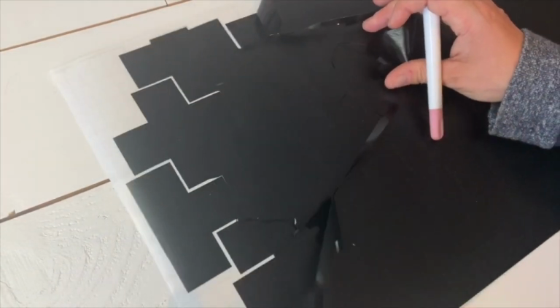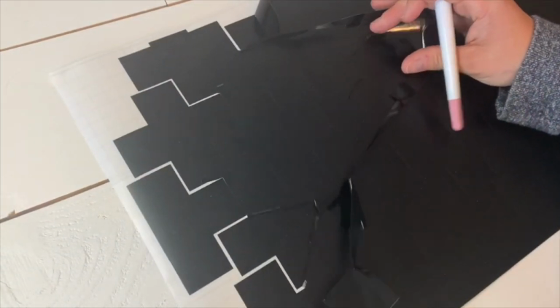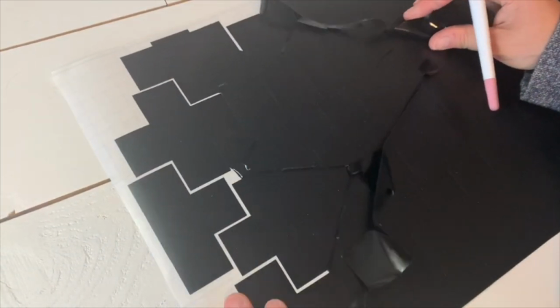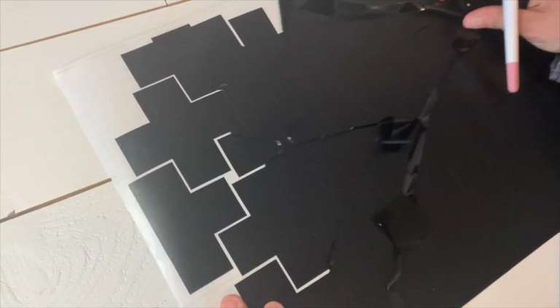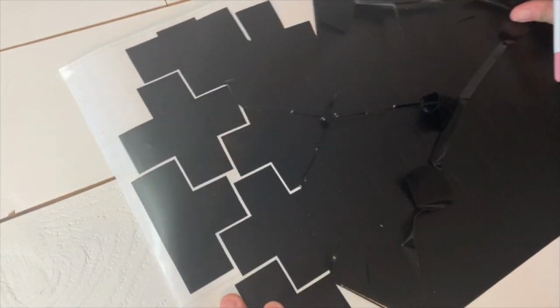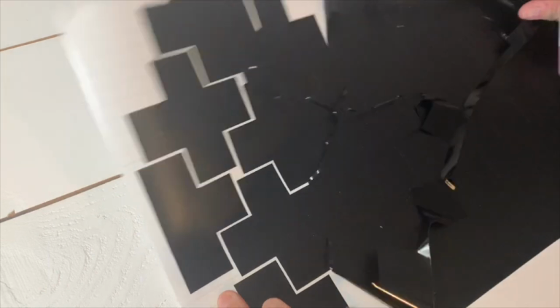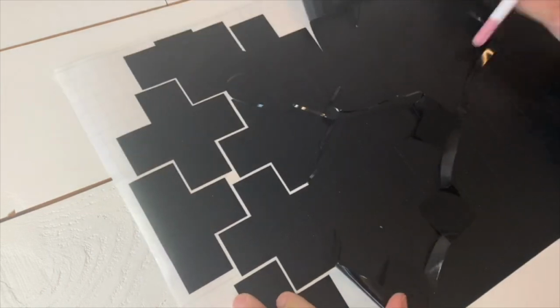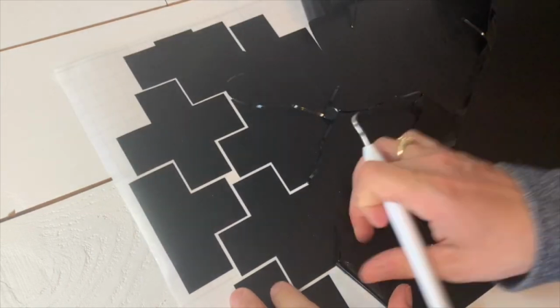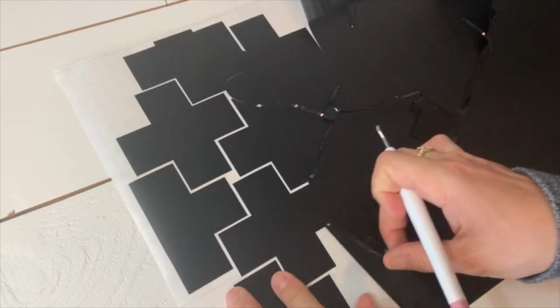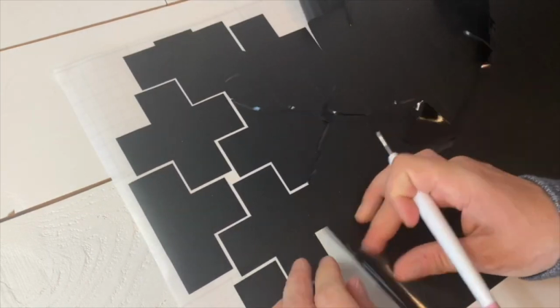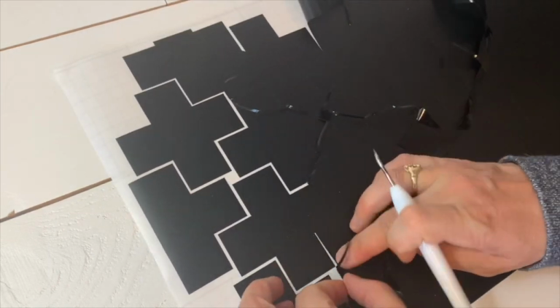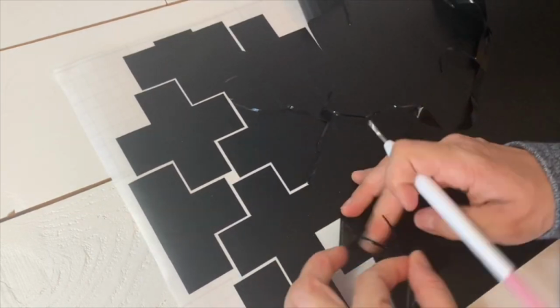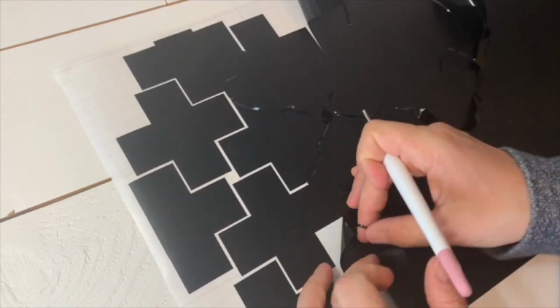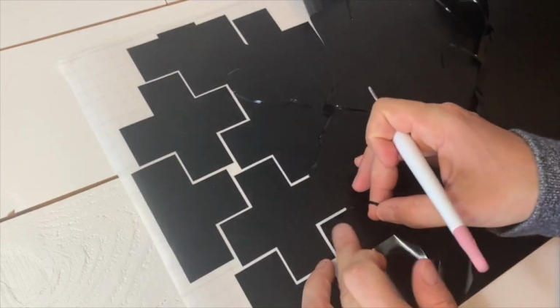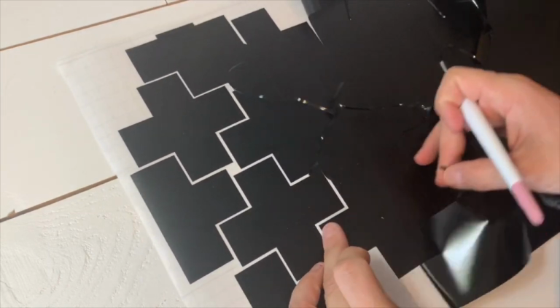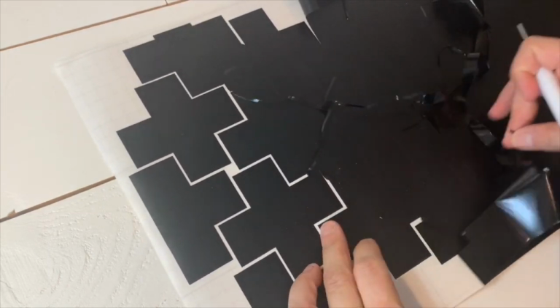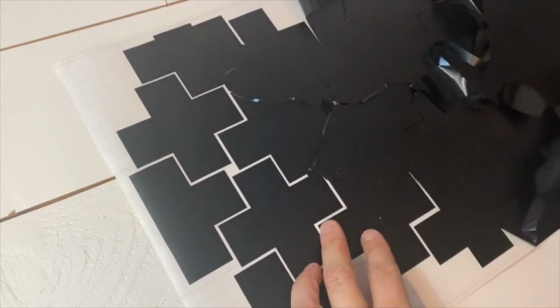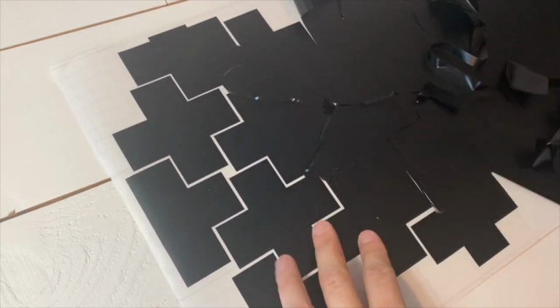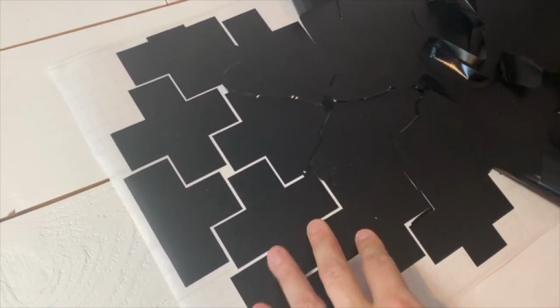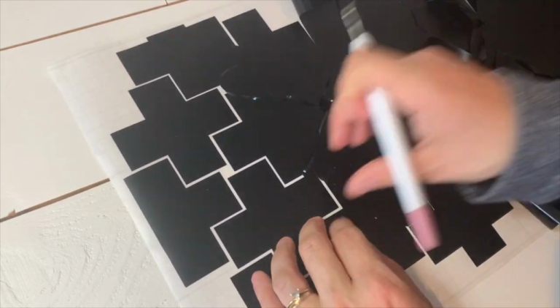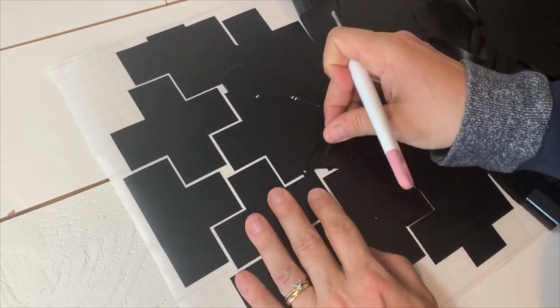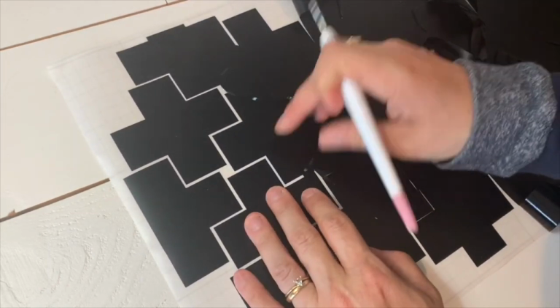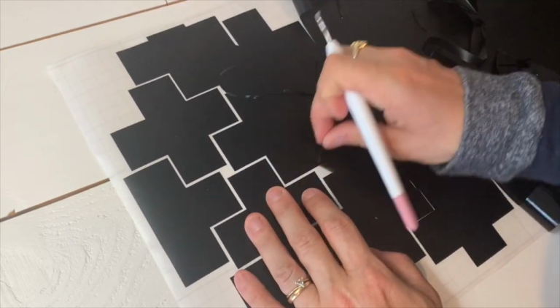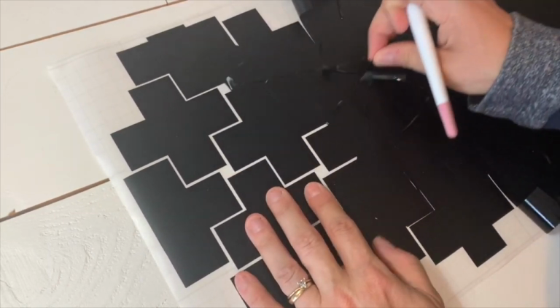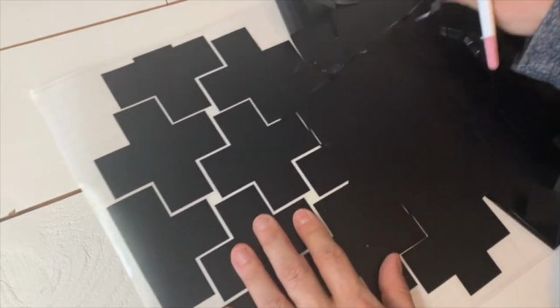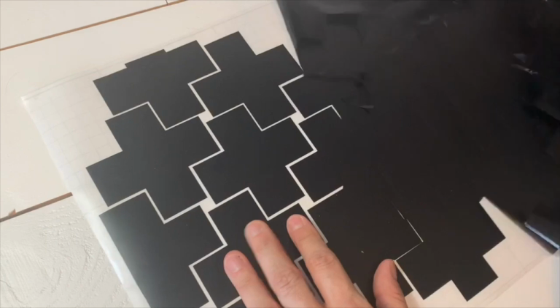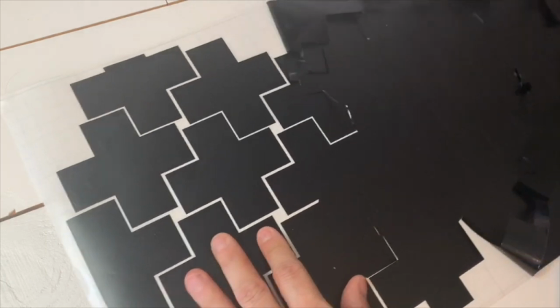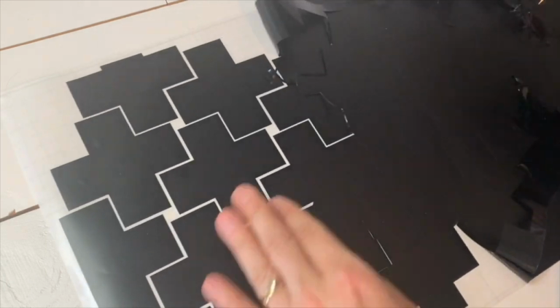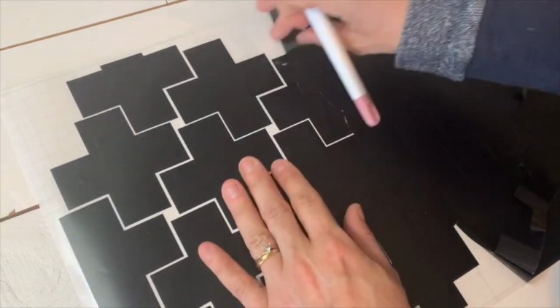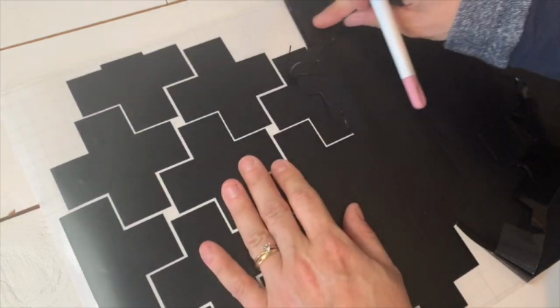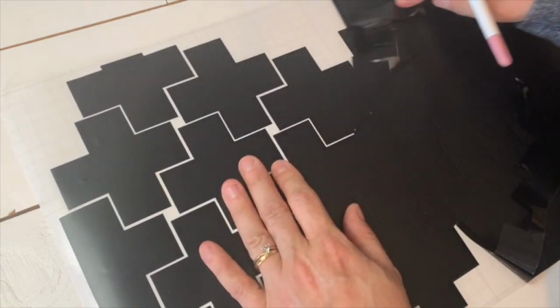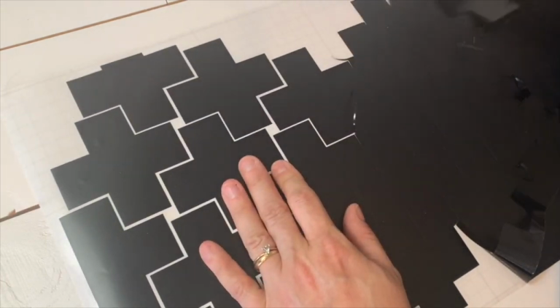Once the vinyl was cut, I used my Cricut weeding tool to weed all the excess vinyl off the sheet, leaving the Swiss crosses on the backing.